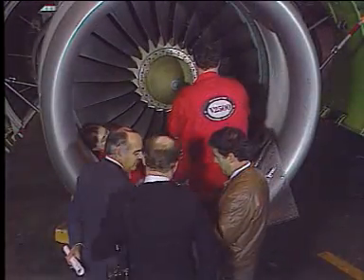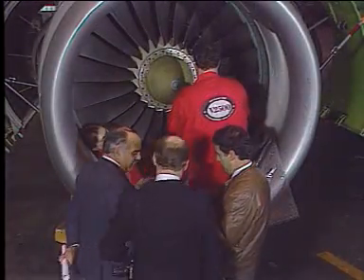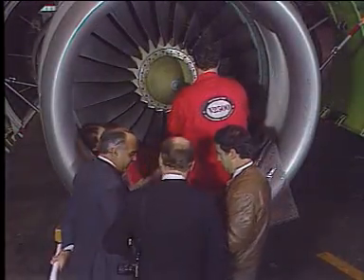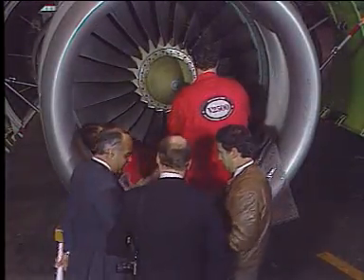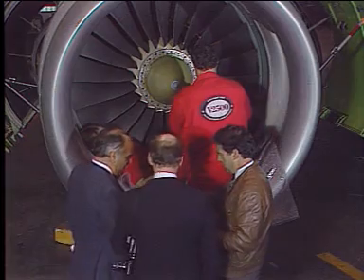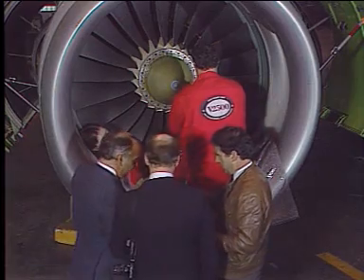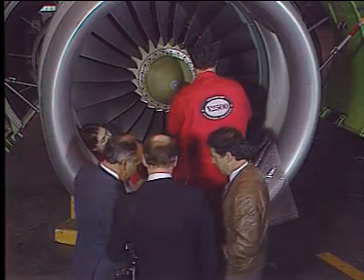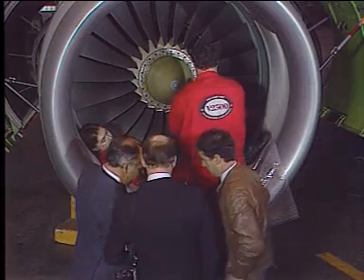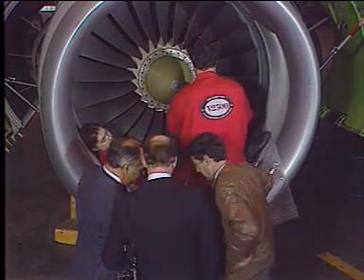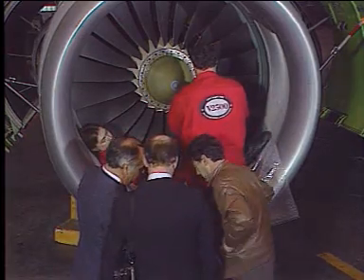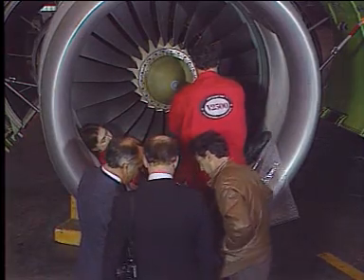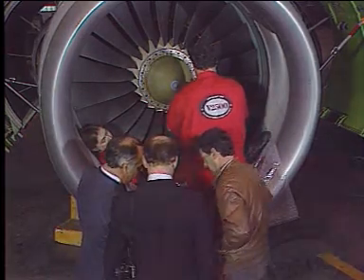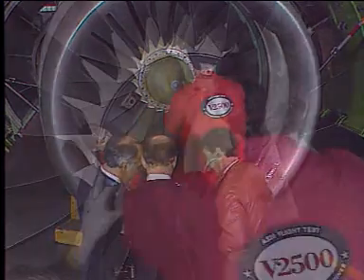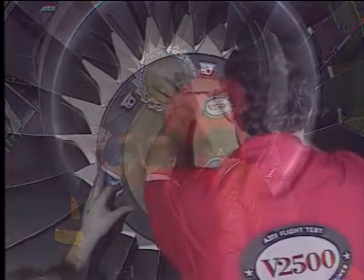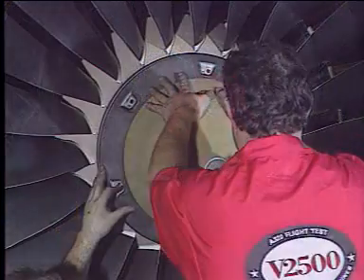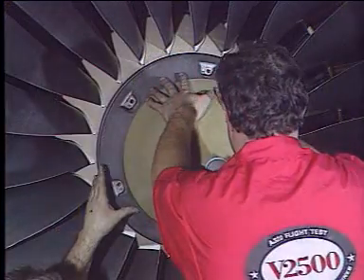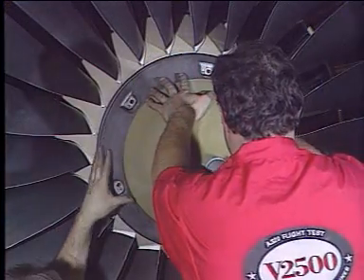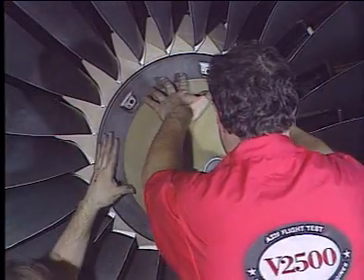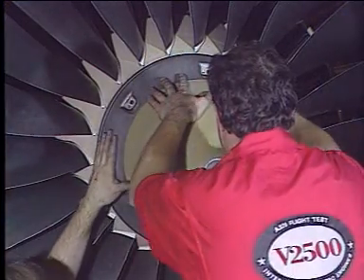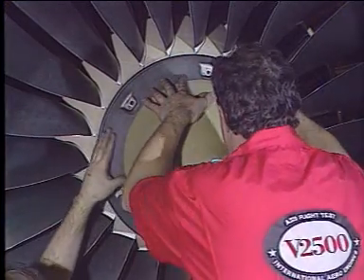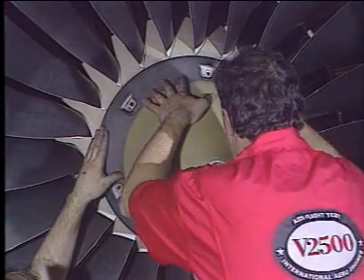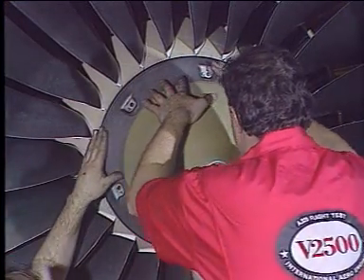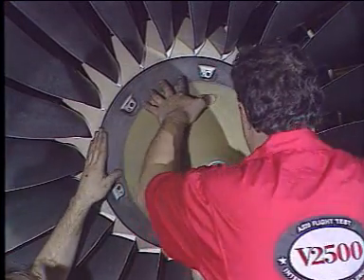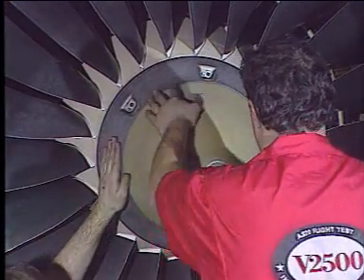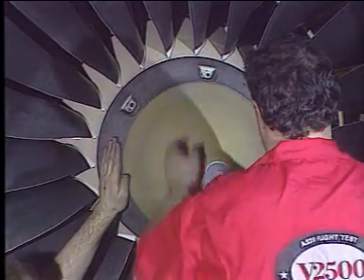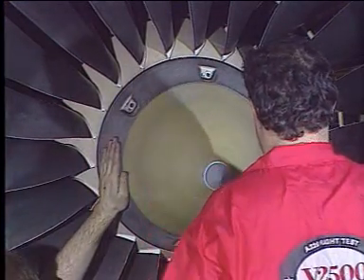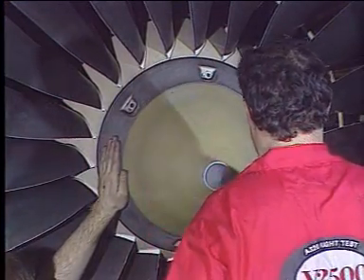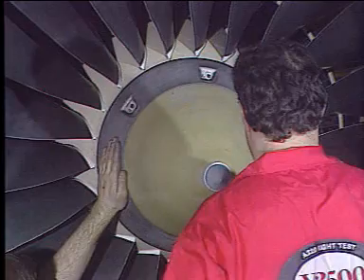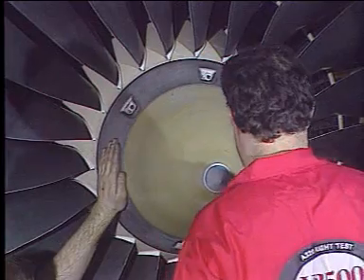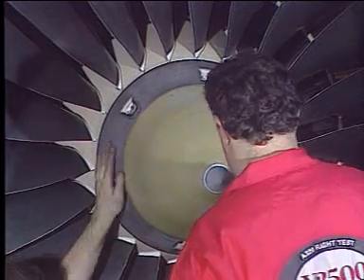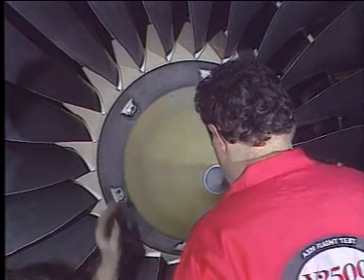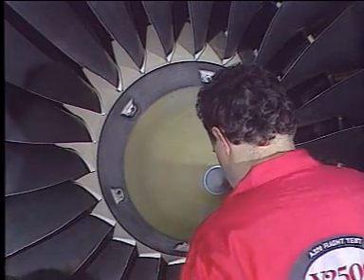Finally, reinstall the inlet cone and leave the work area, making certain that it is clean and clear of tools and other items.